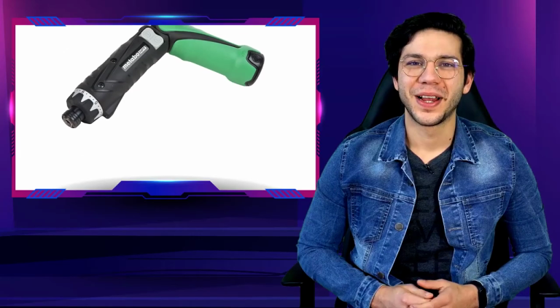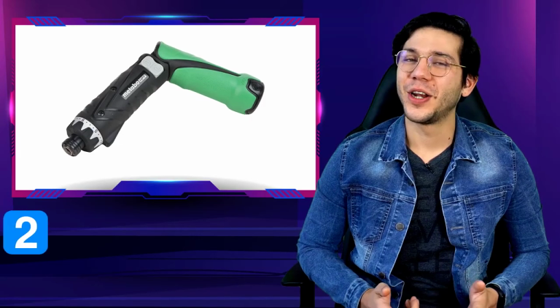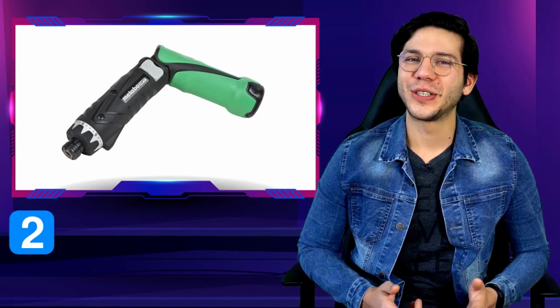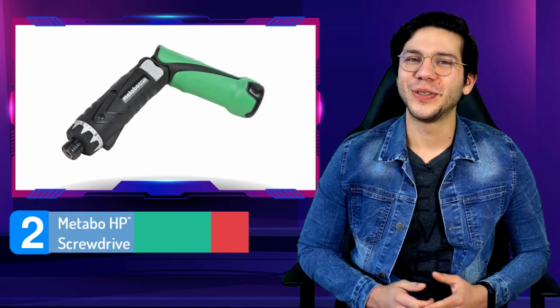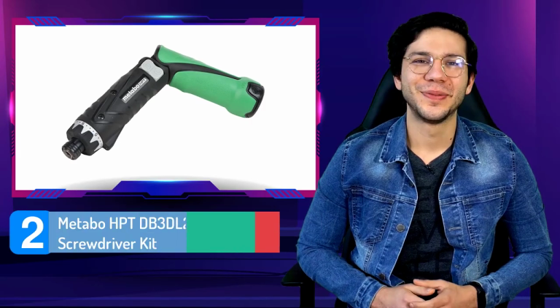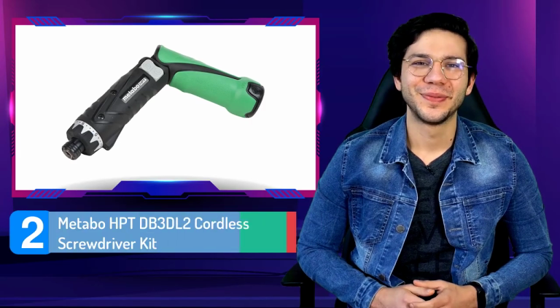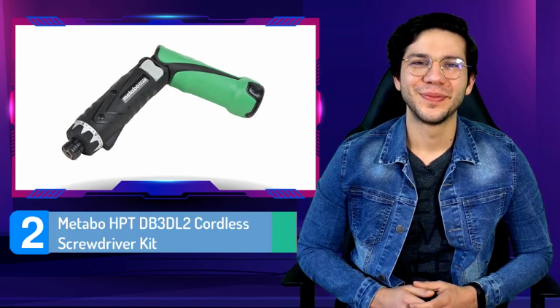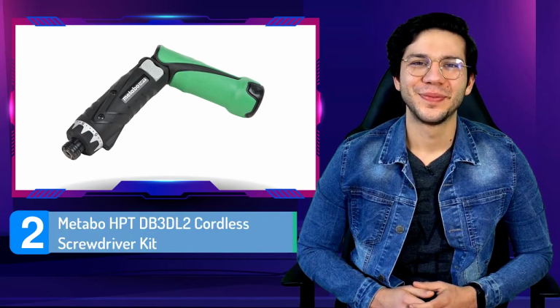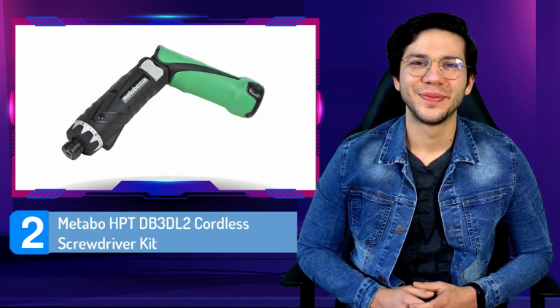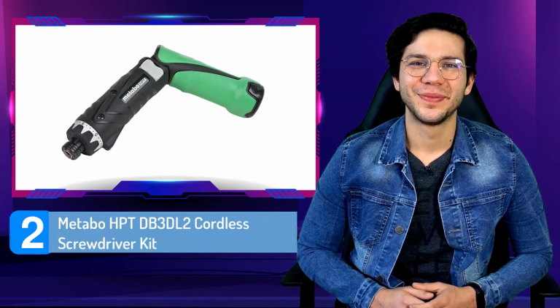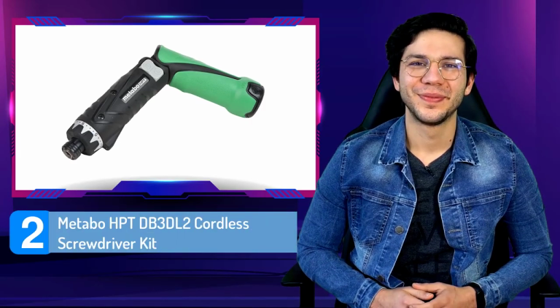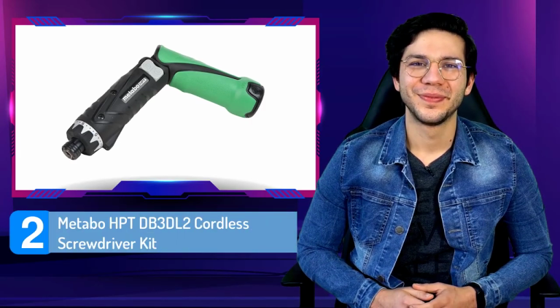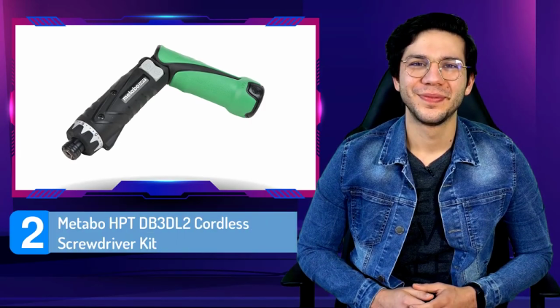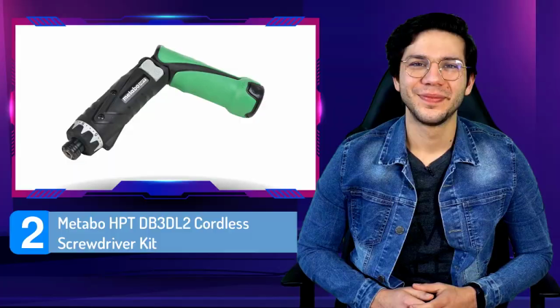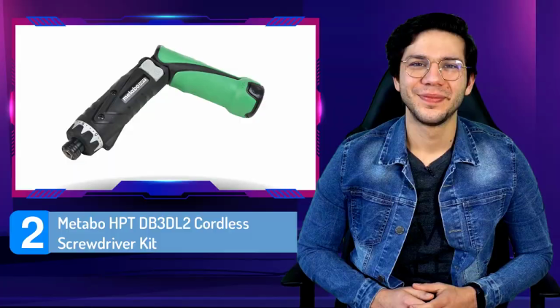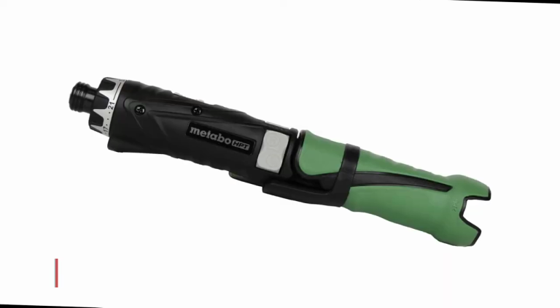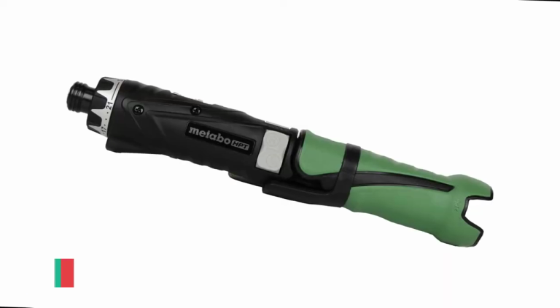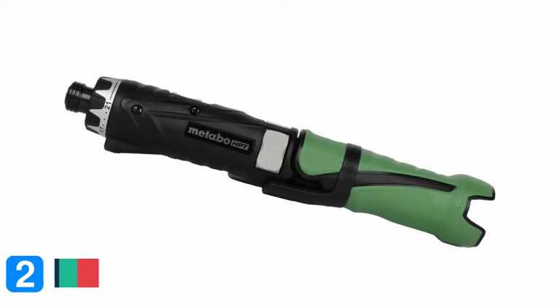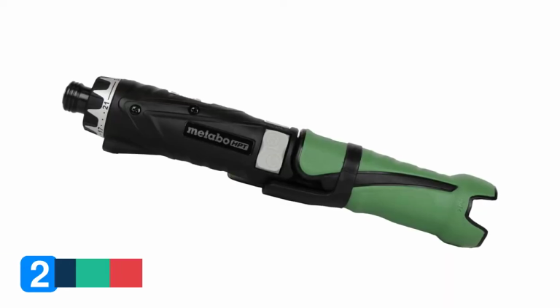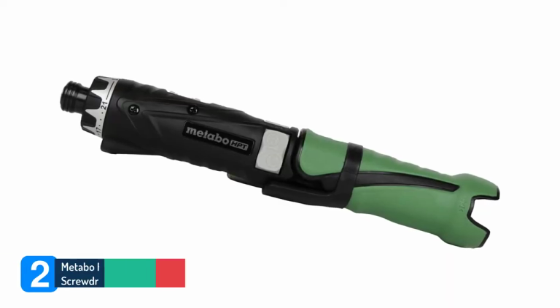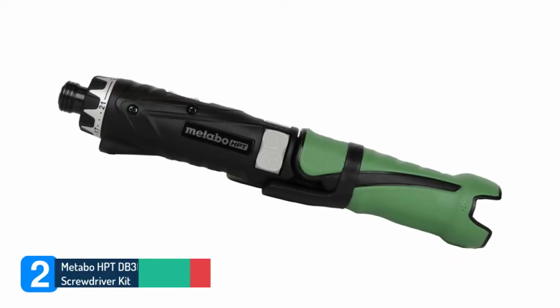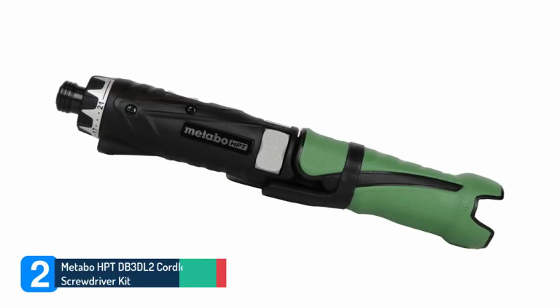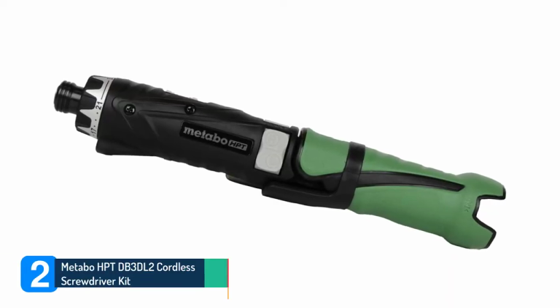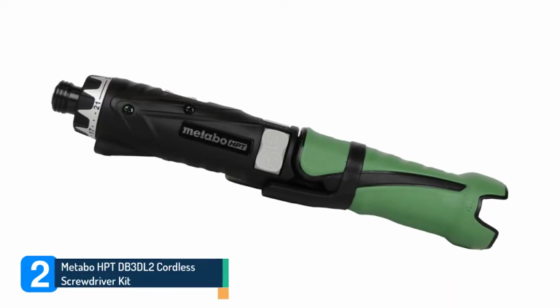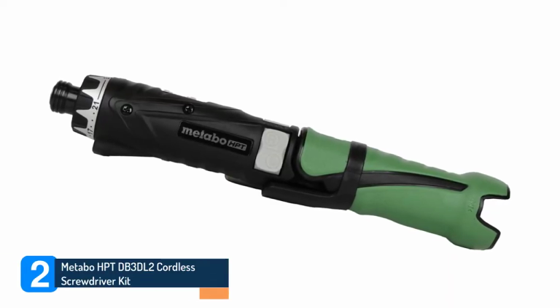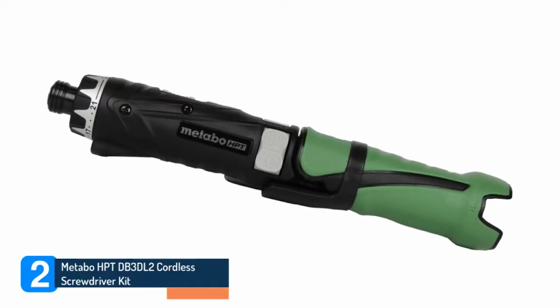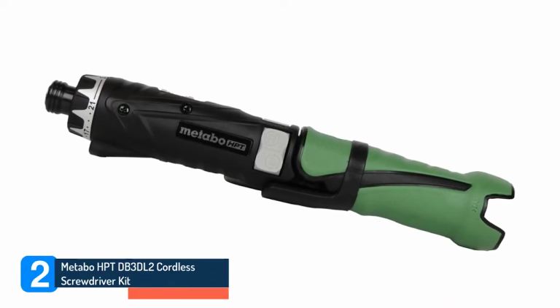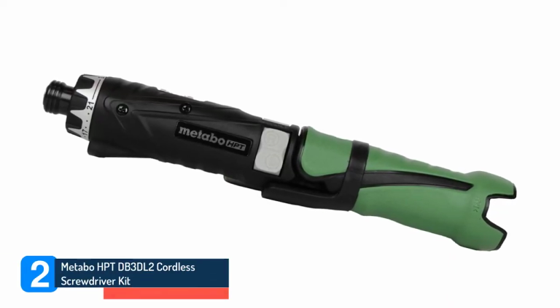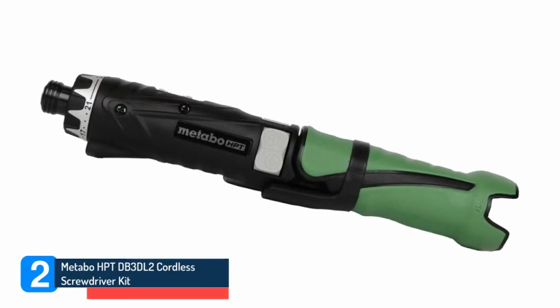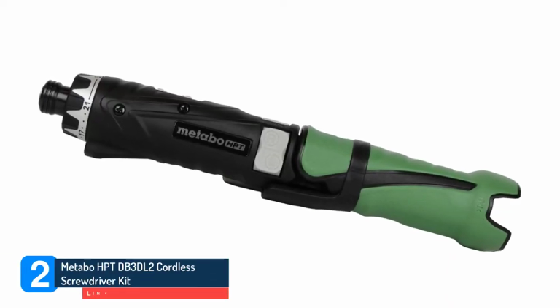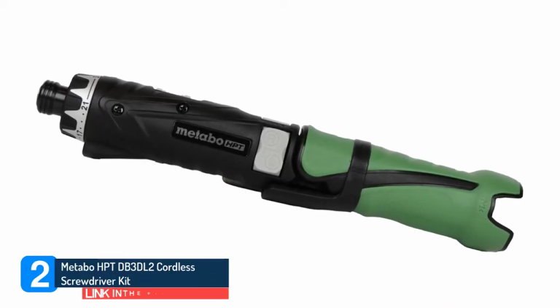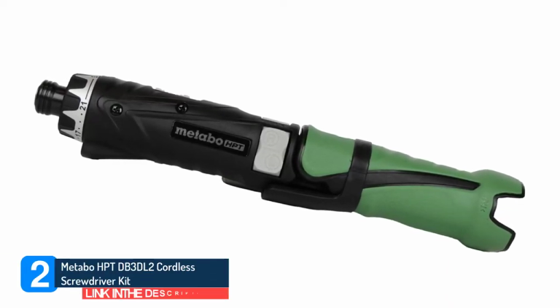Number 2. Metabo HPT DB3DL2 Cordless Screwdriver Kit.